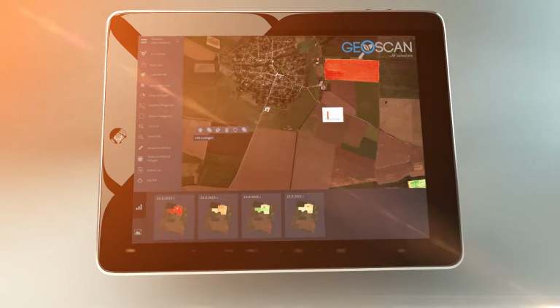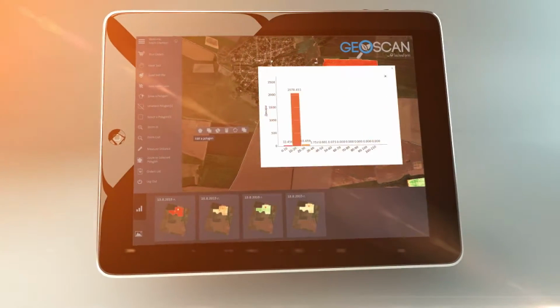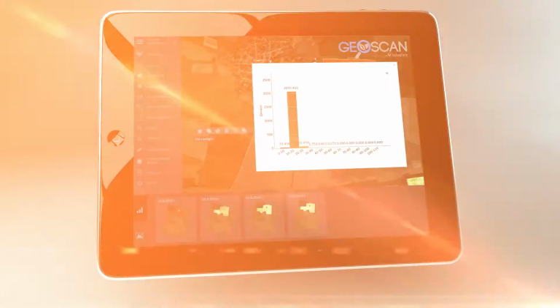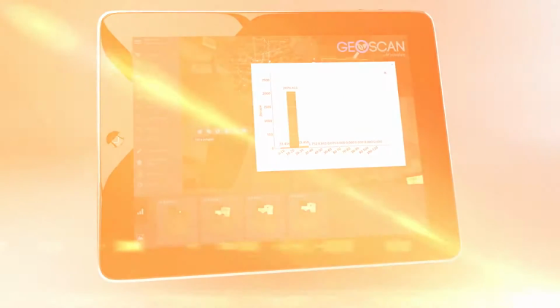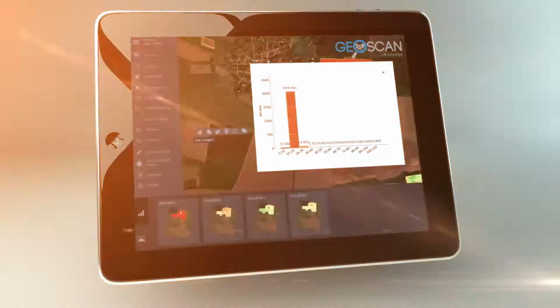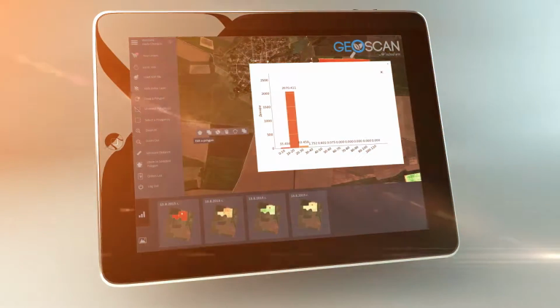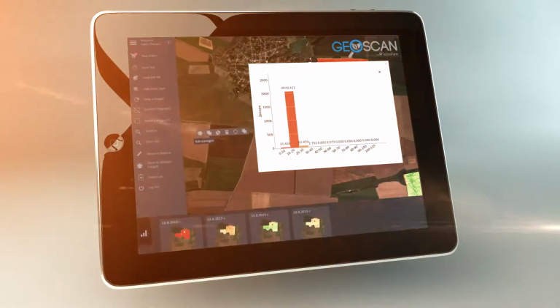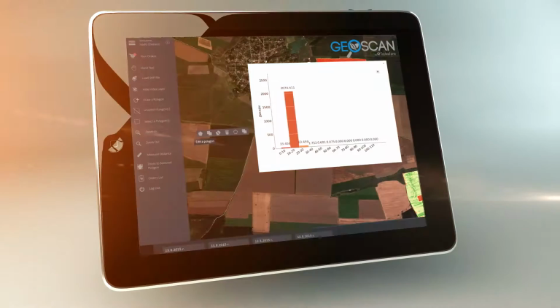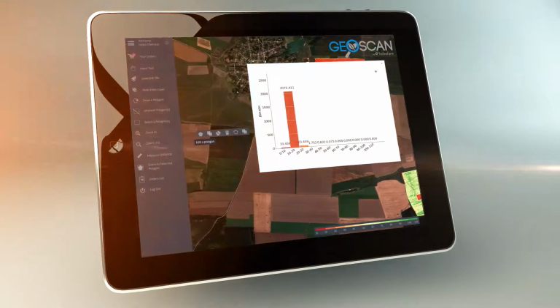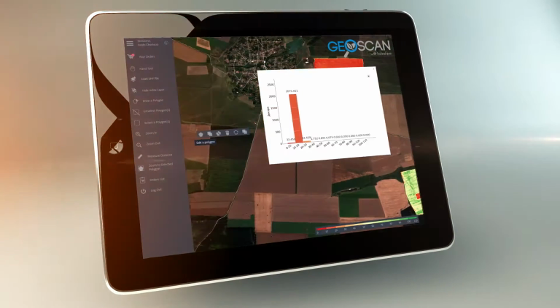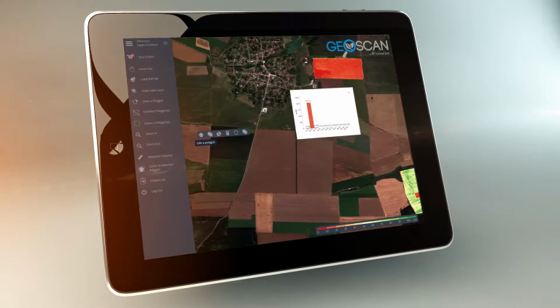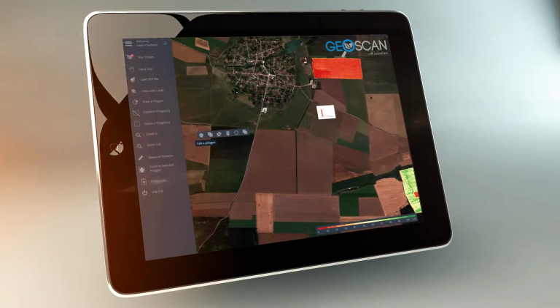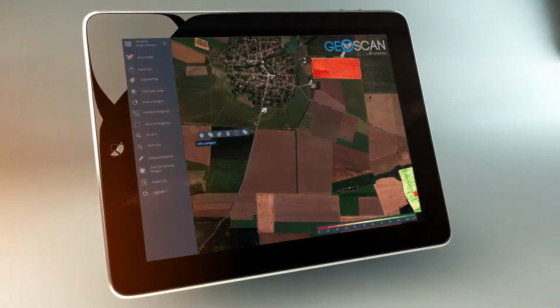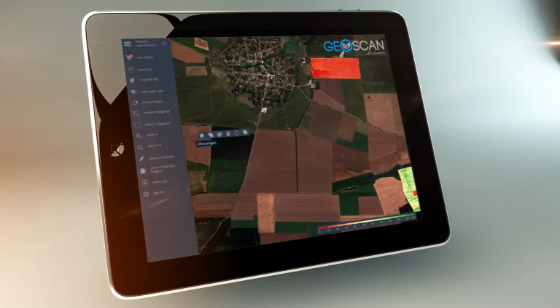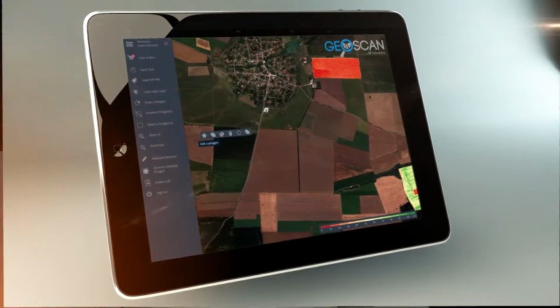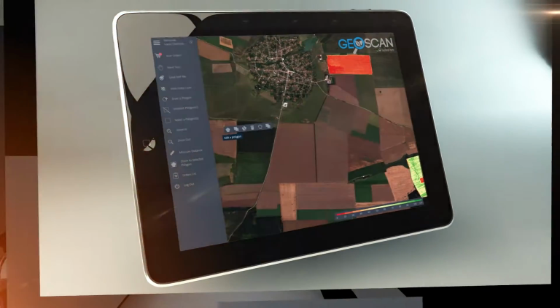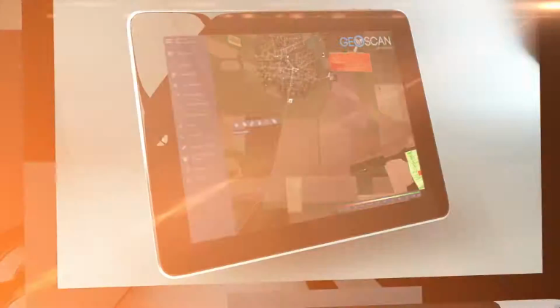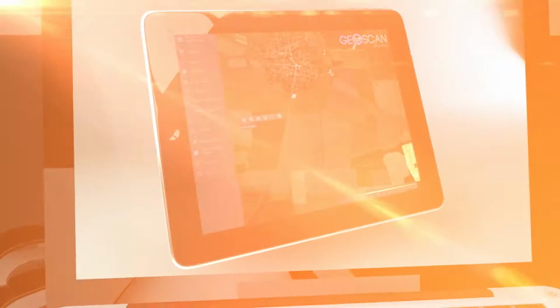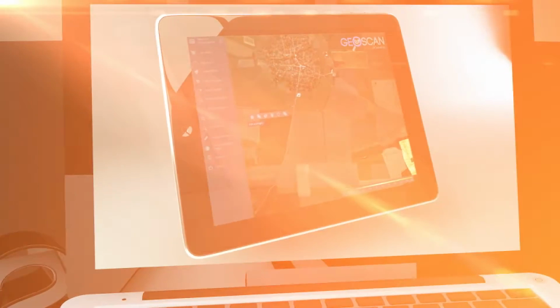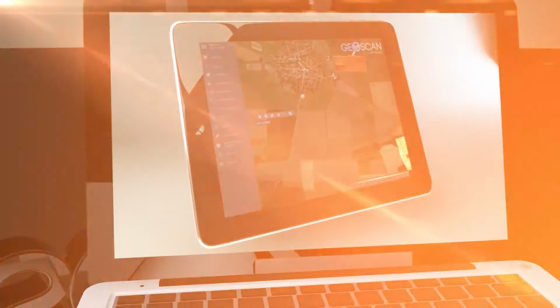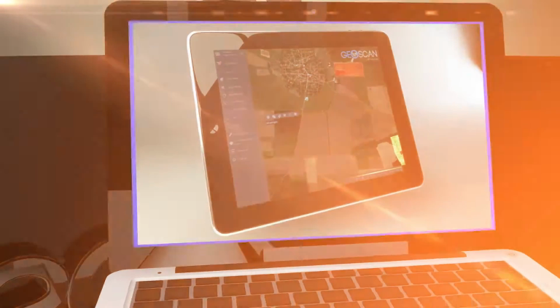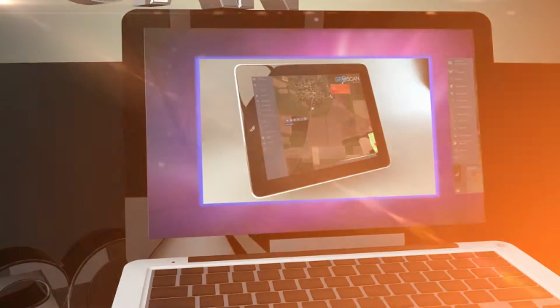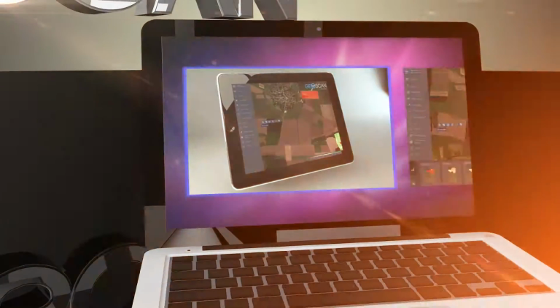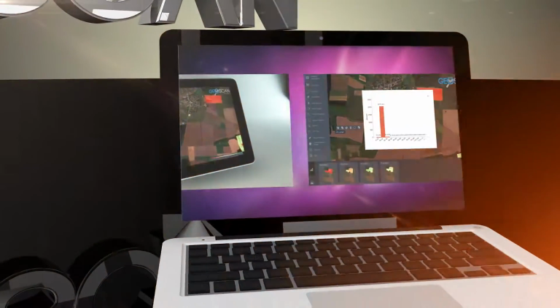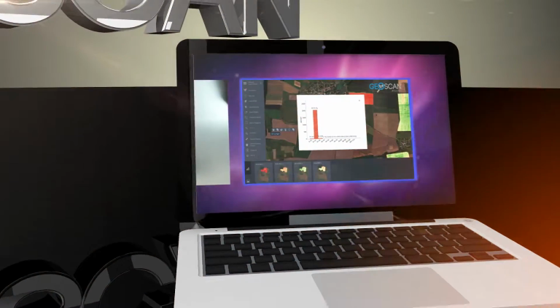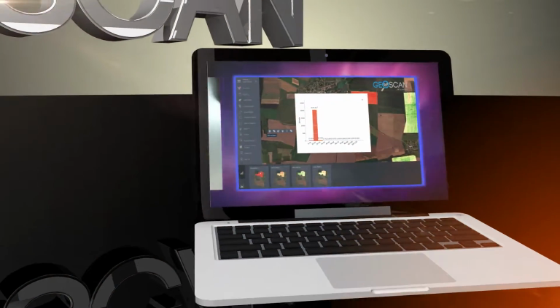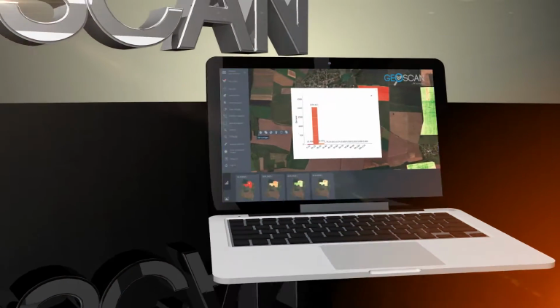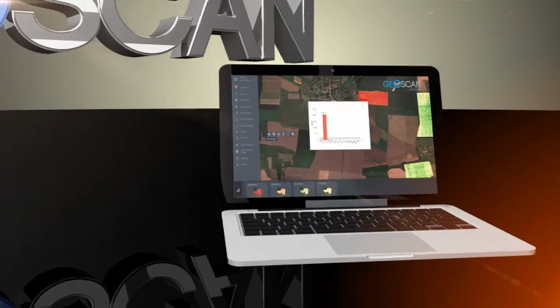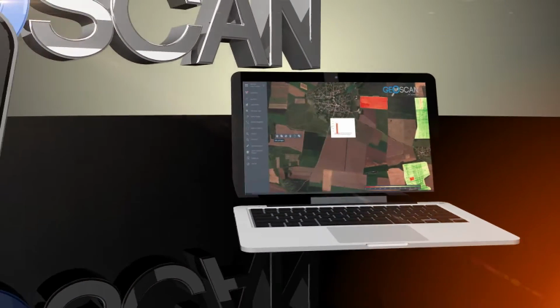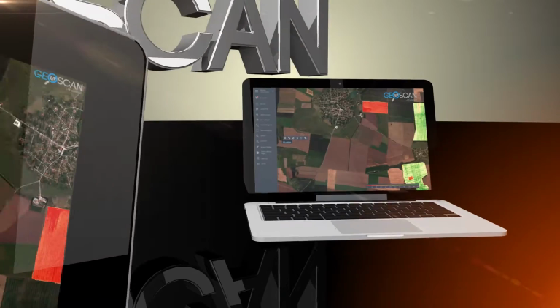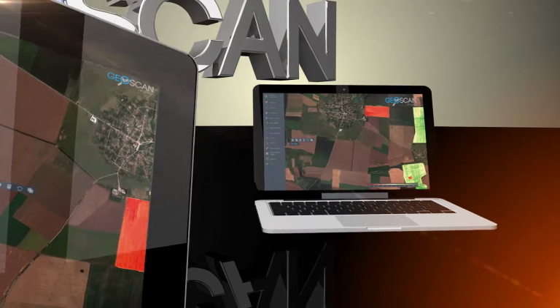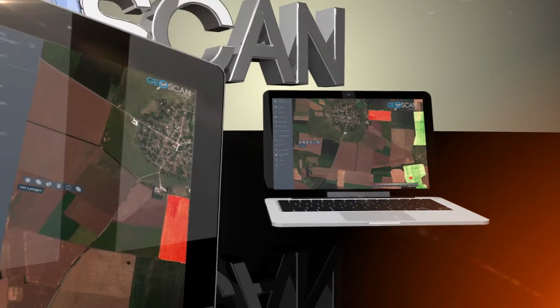GeoScan allows you to monitor crop condition on any field, from any place, at any time, on any device.